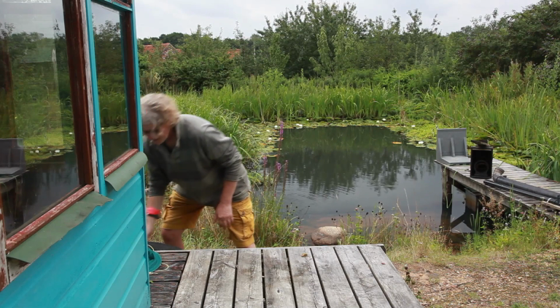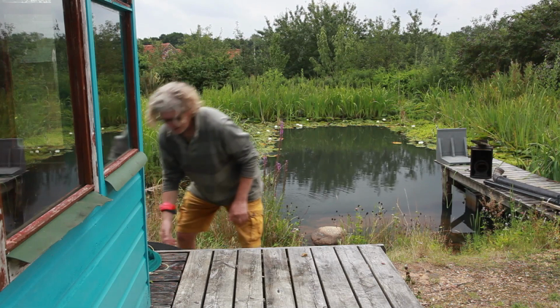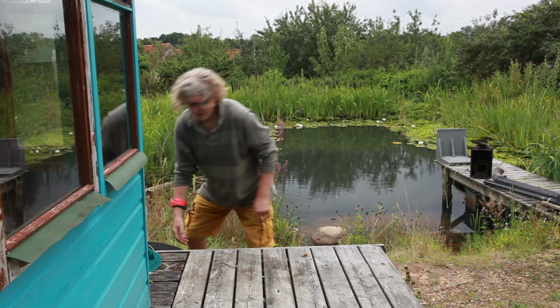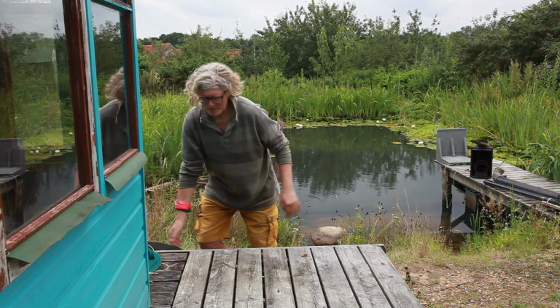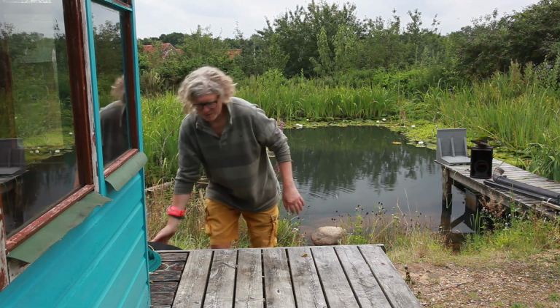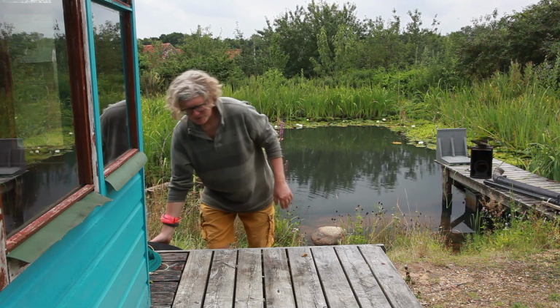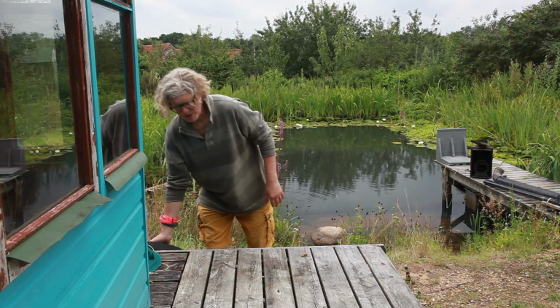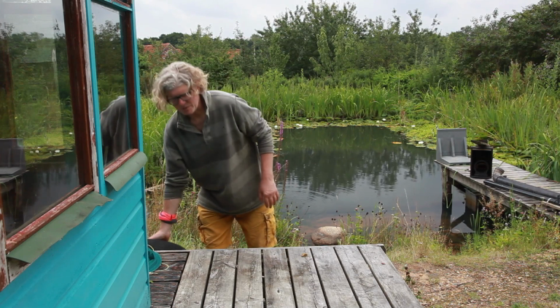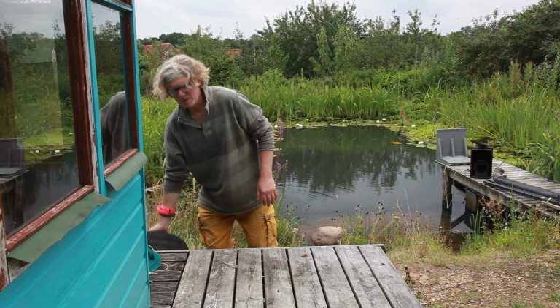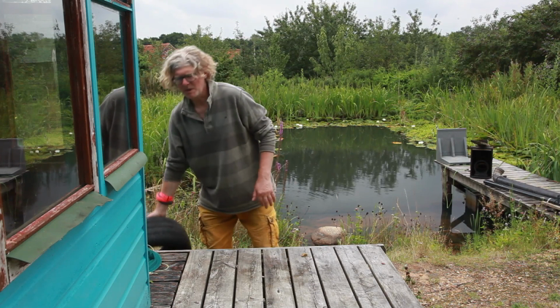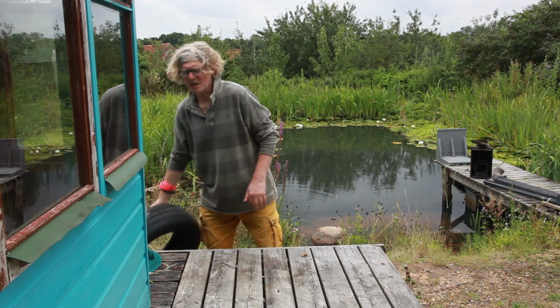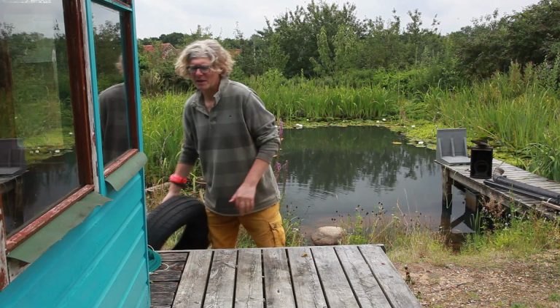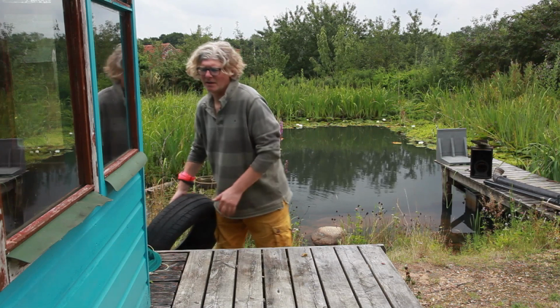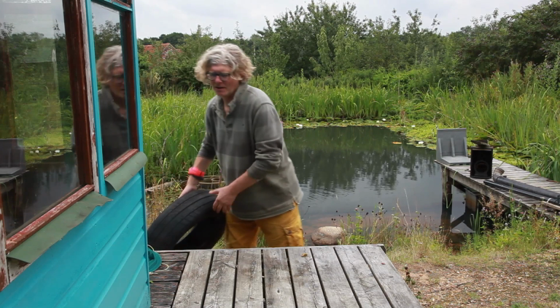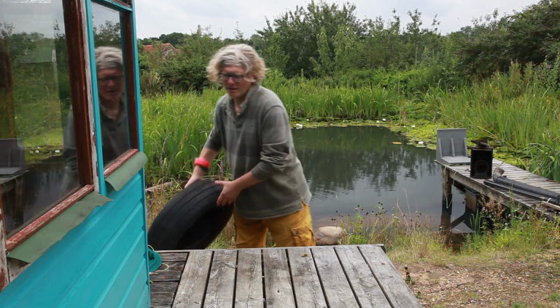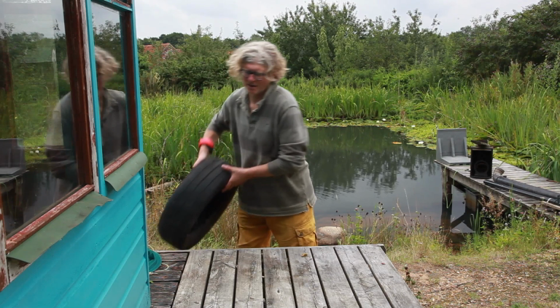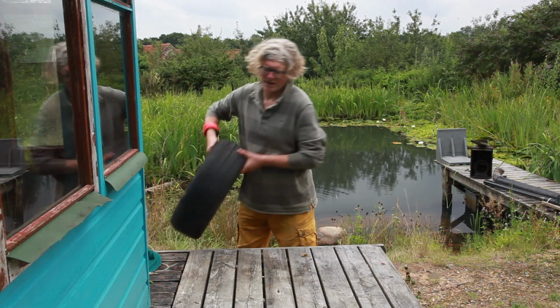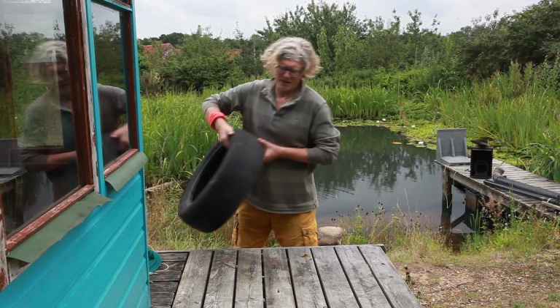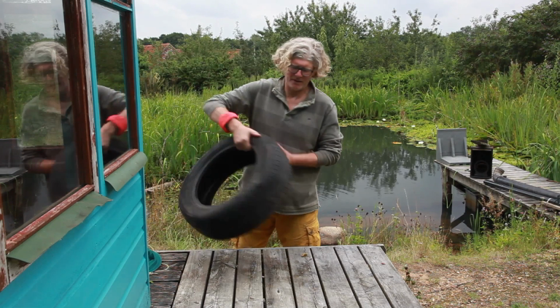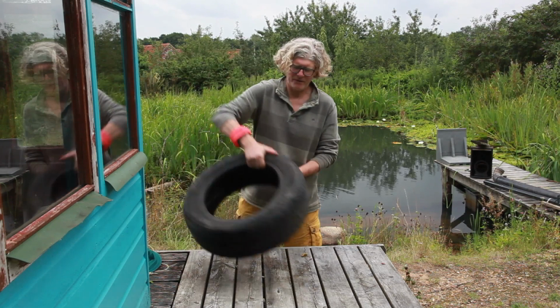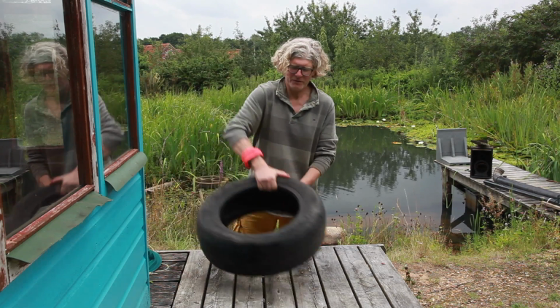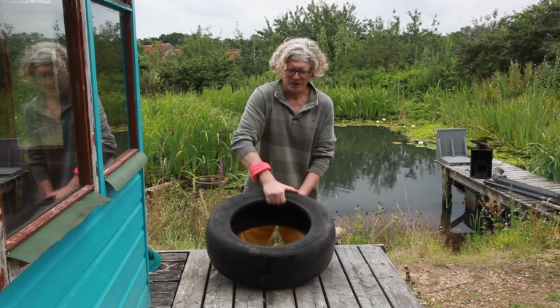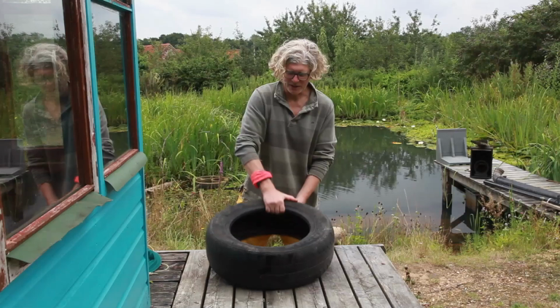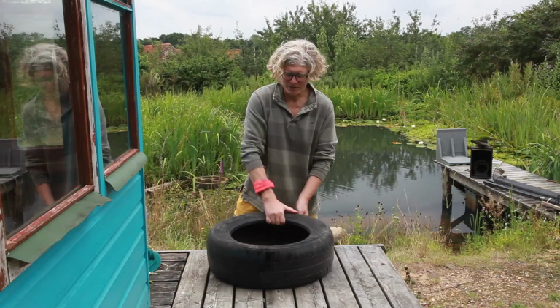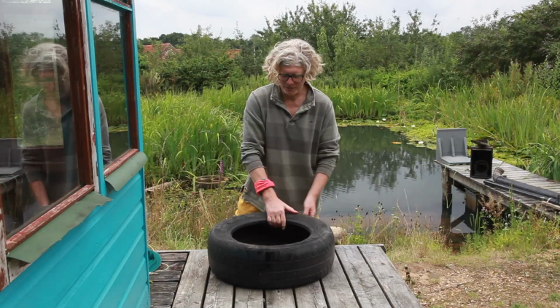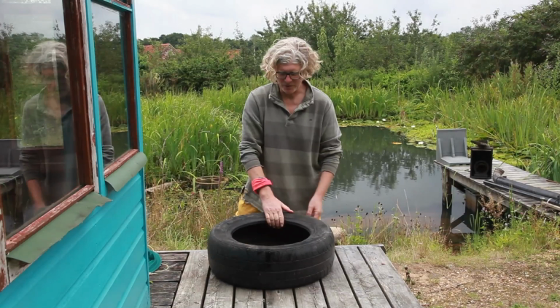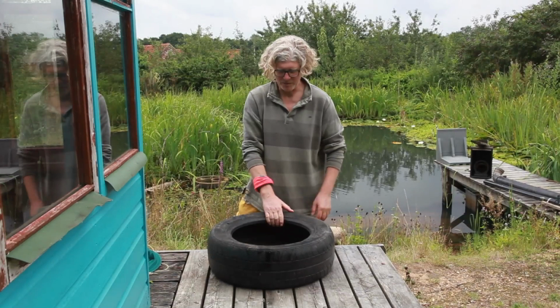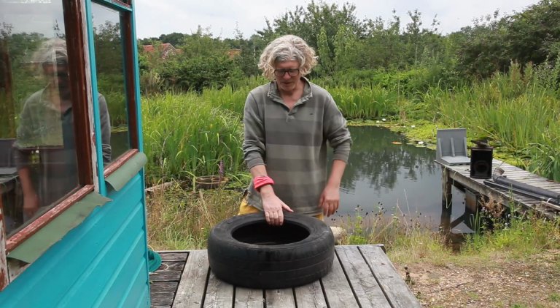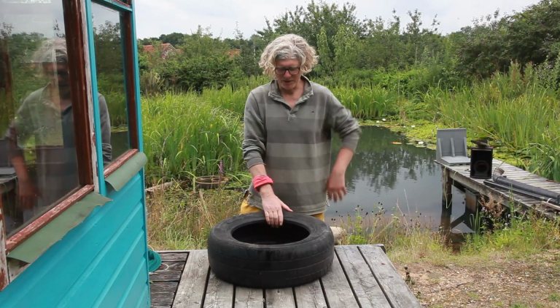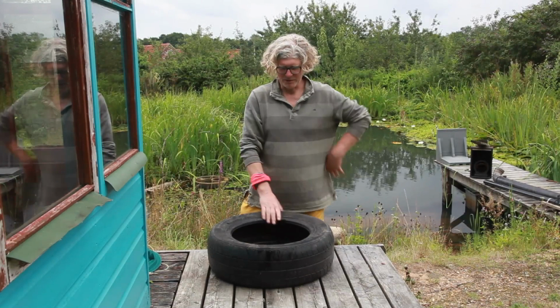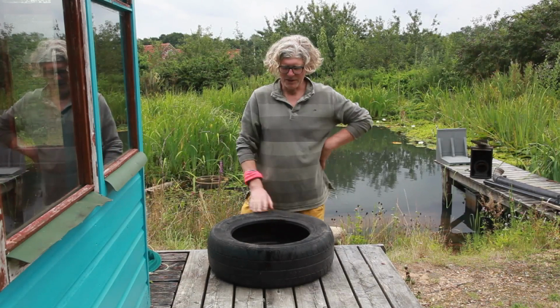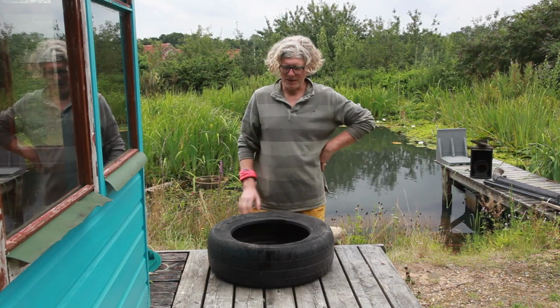However, today I'm going to make a floating island from an old tyre.